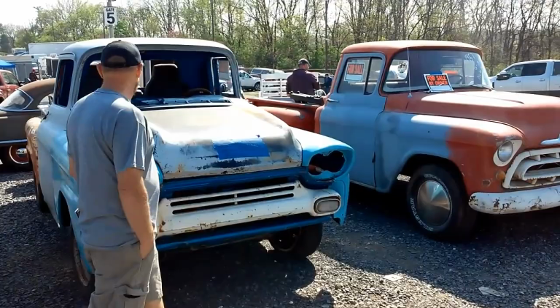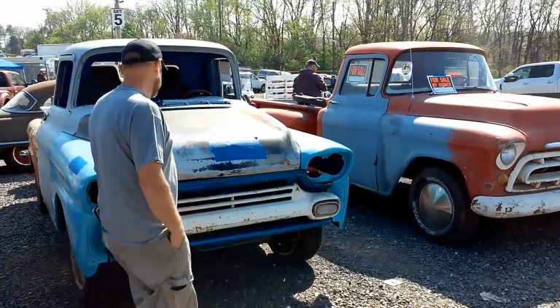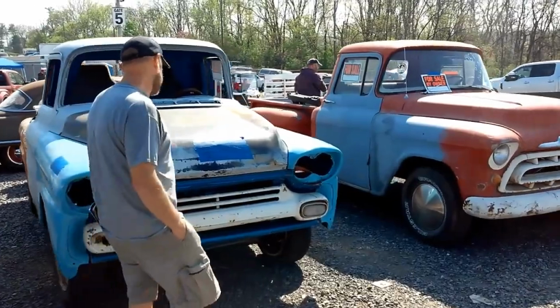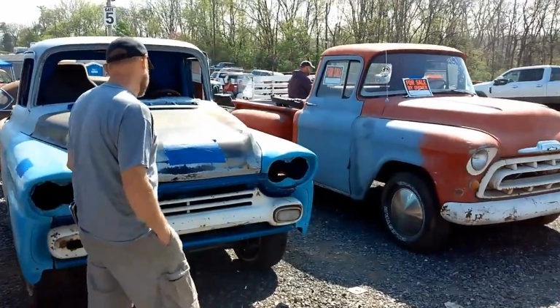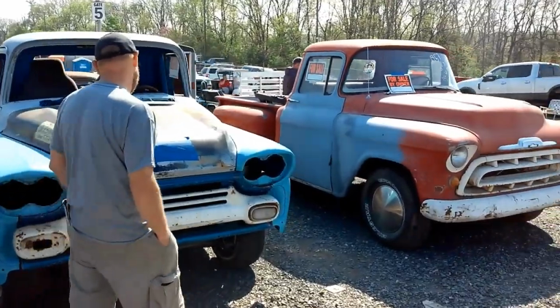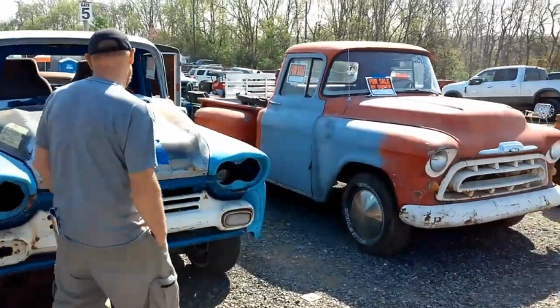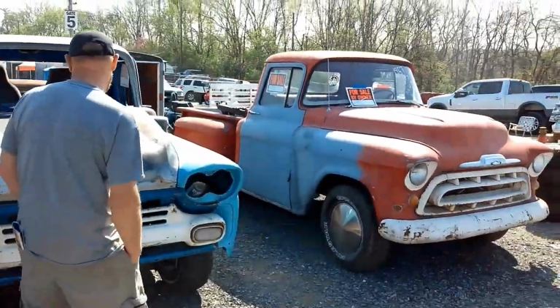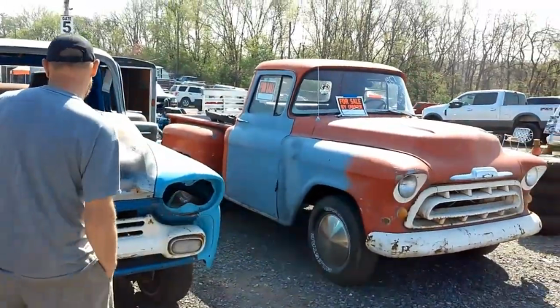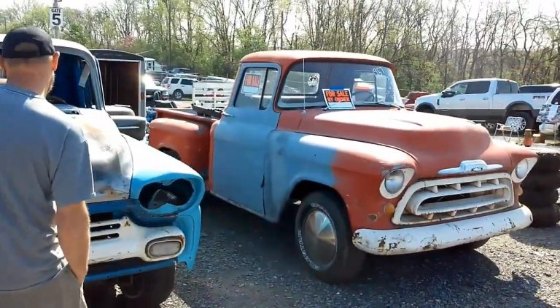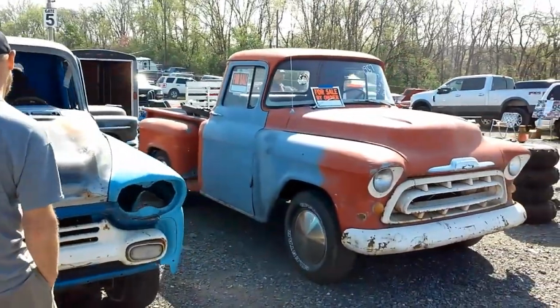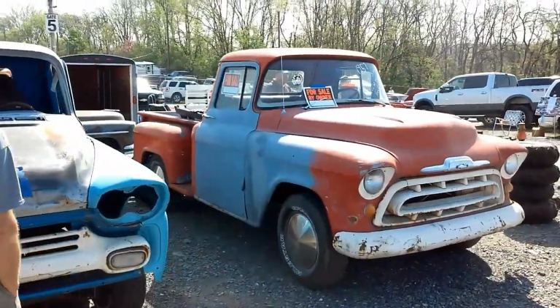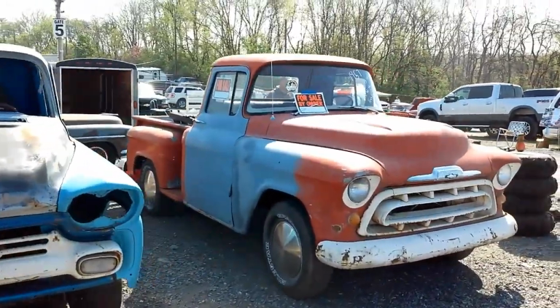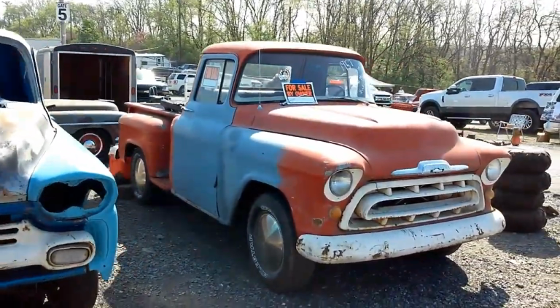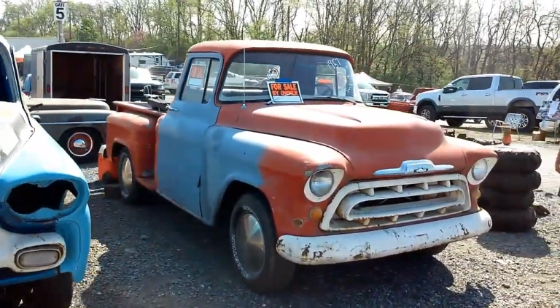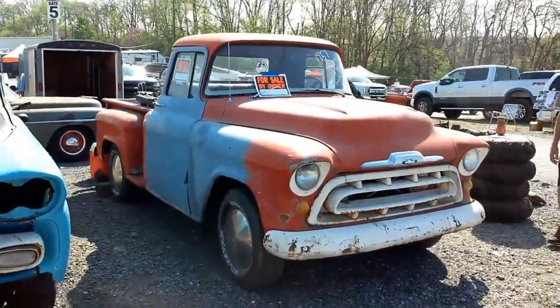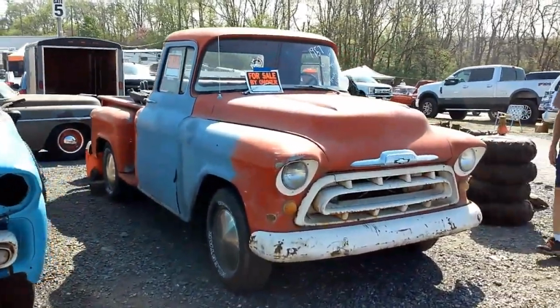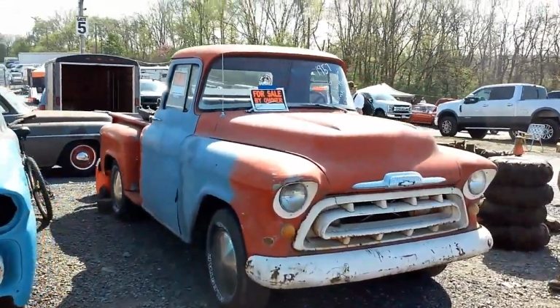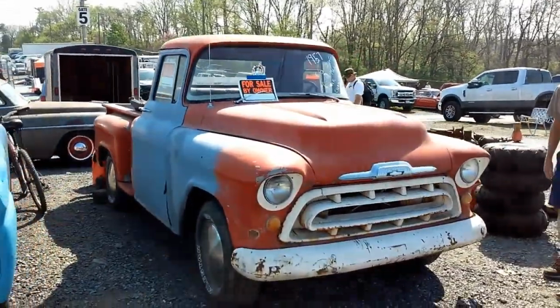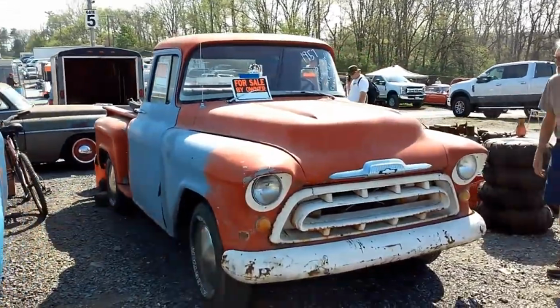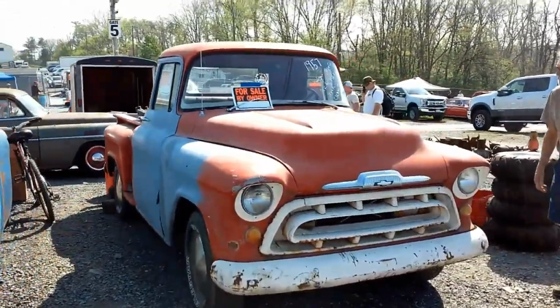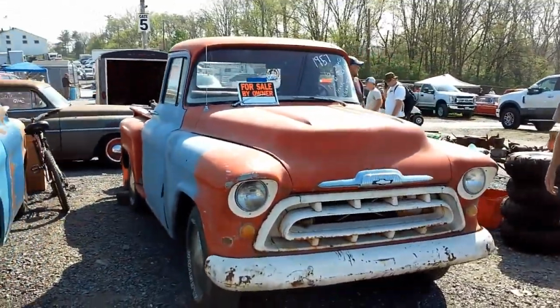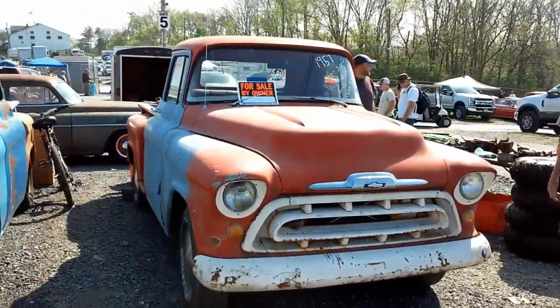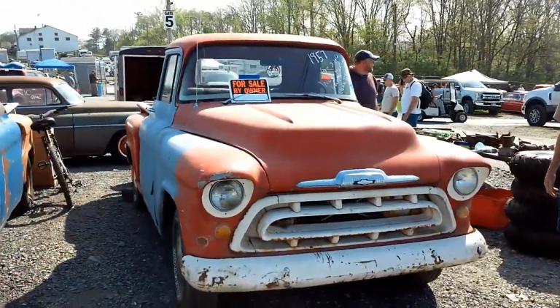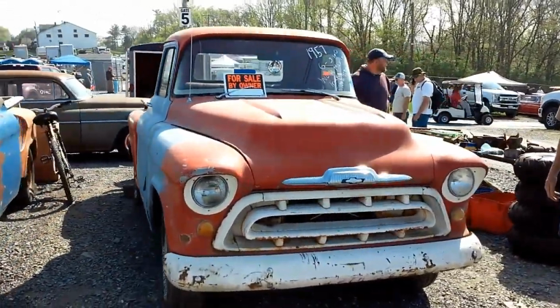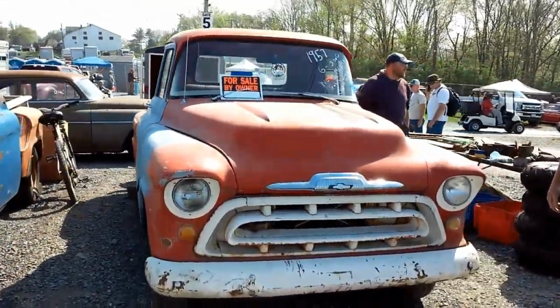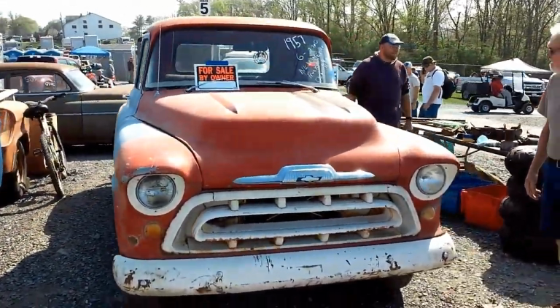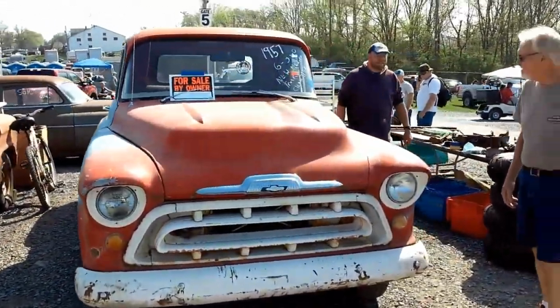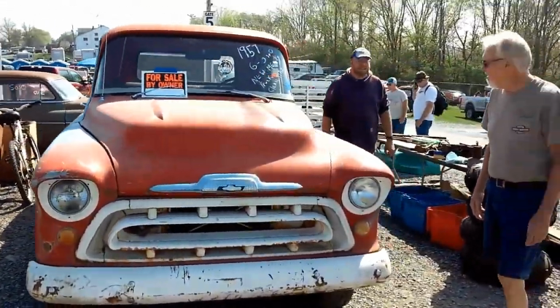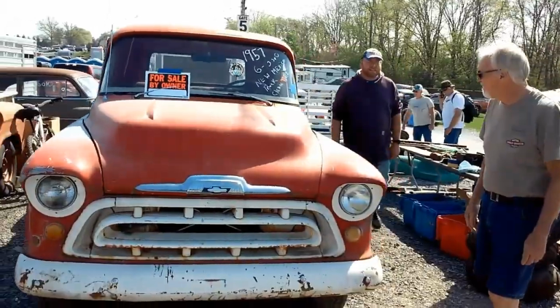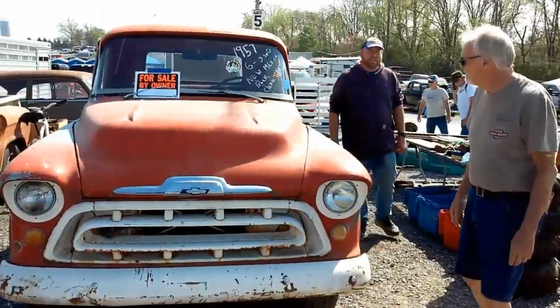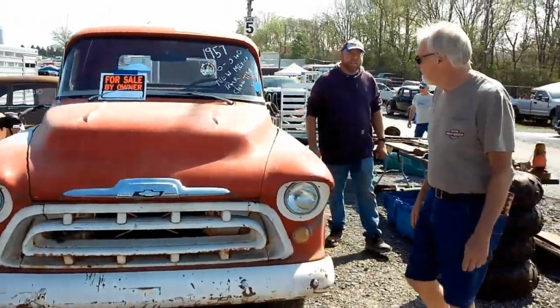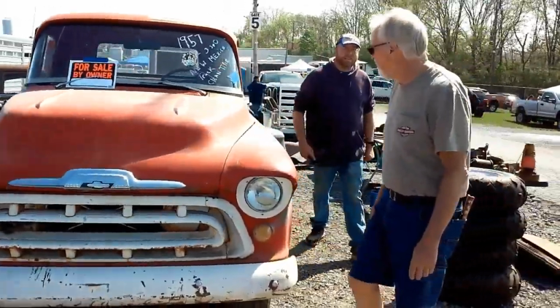Some cool old Chevy trucks here — on the '57. Neat.